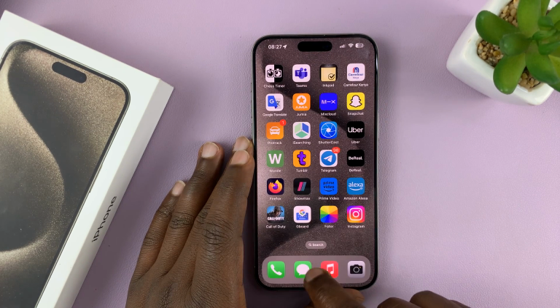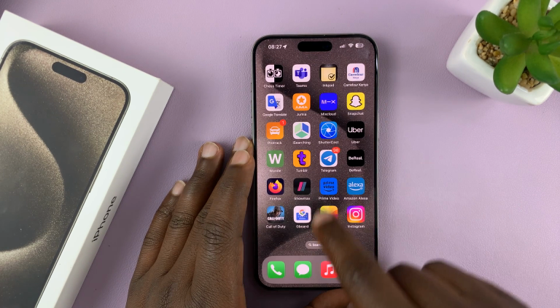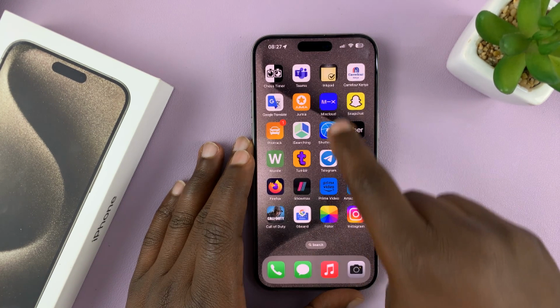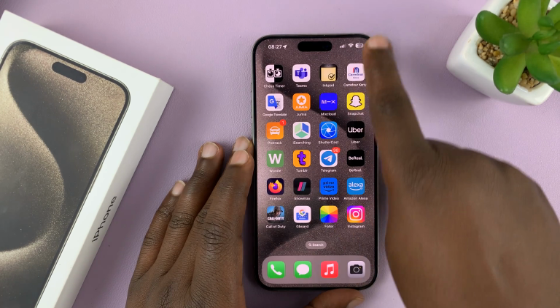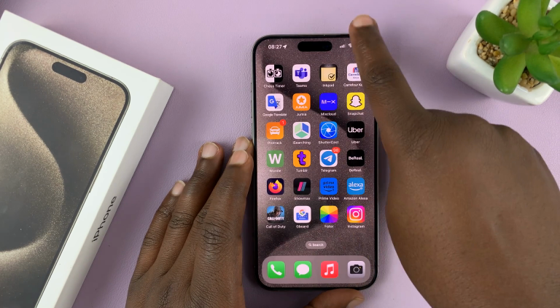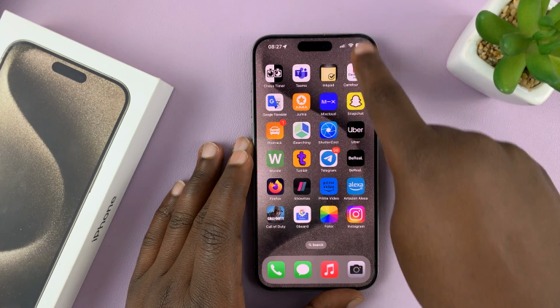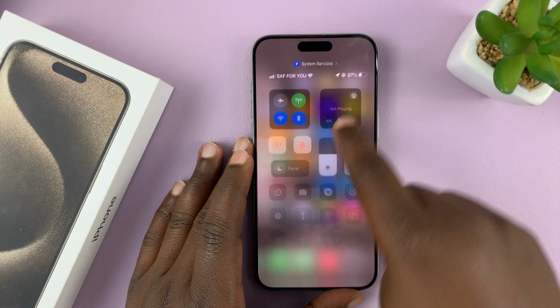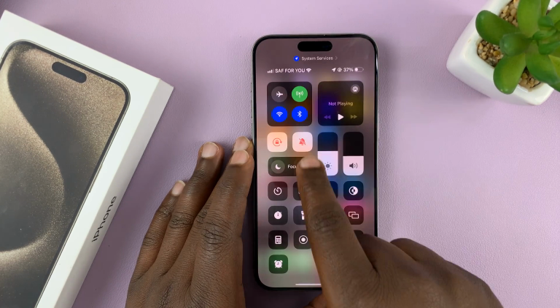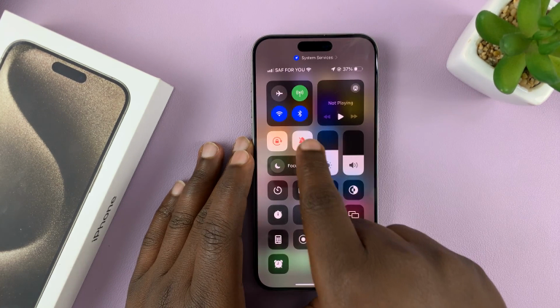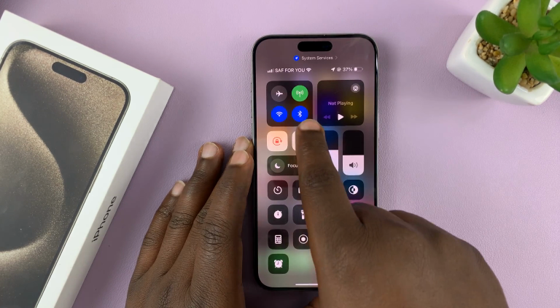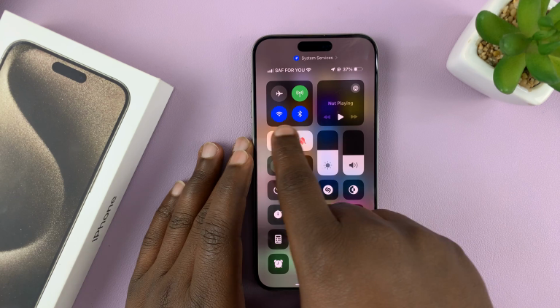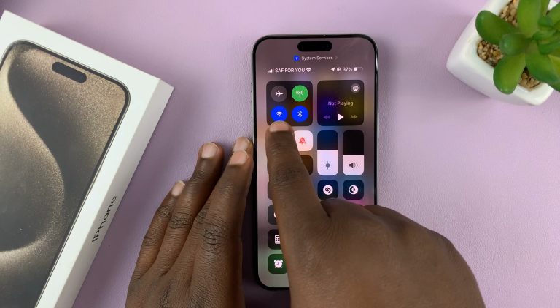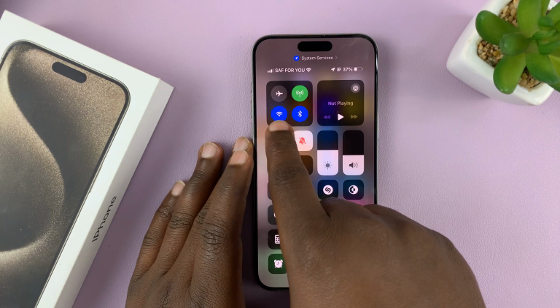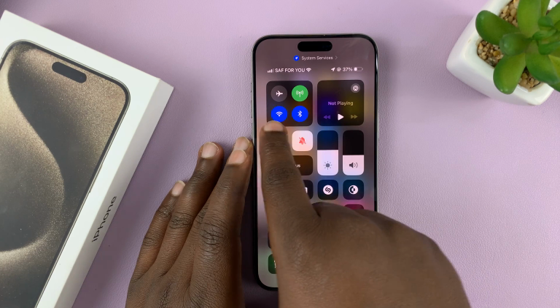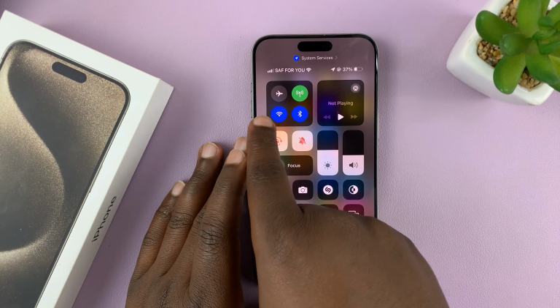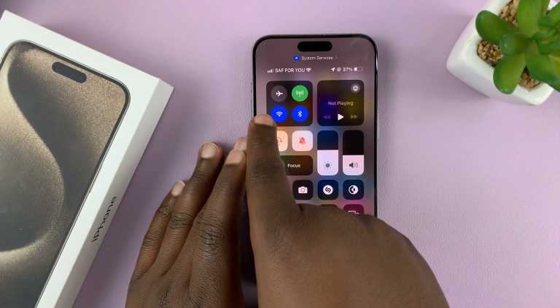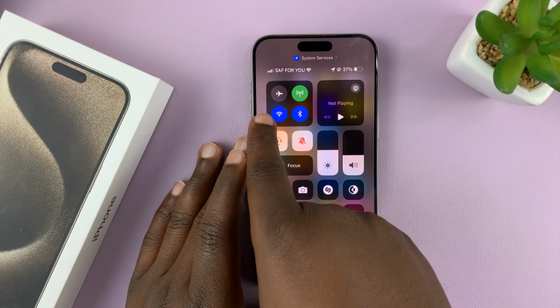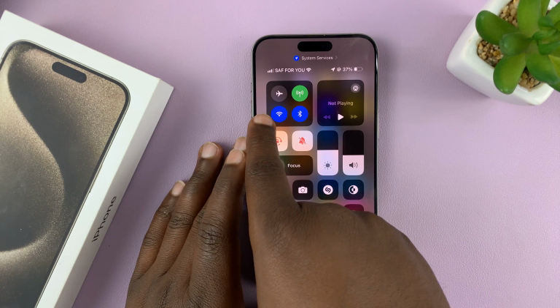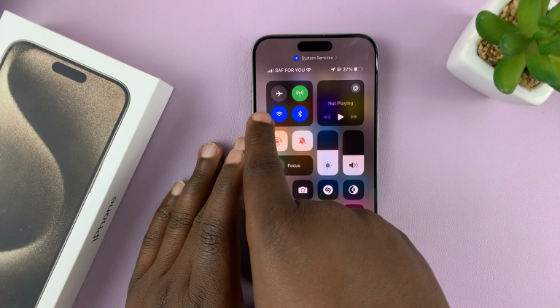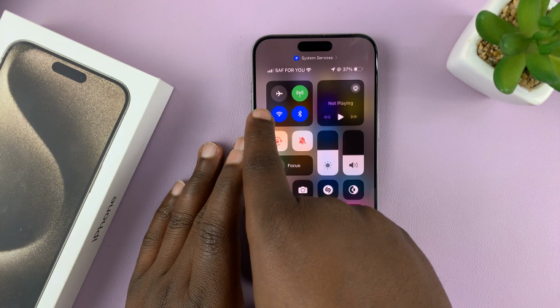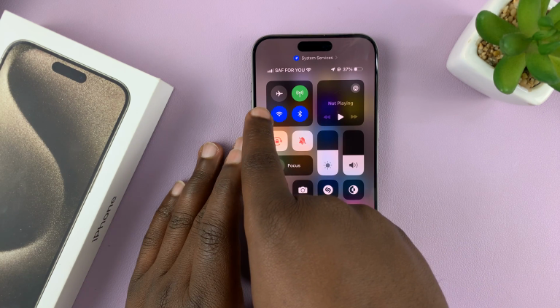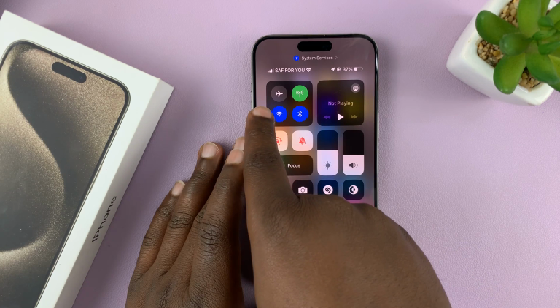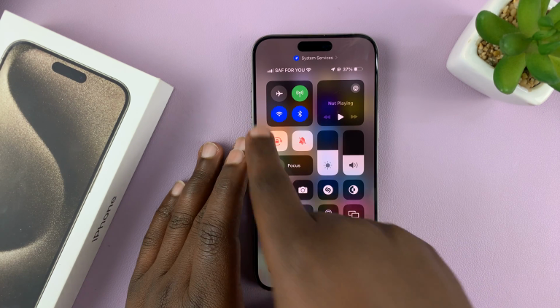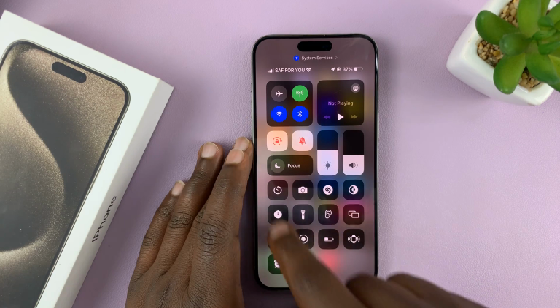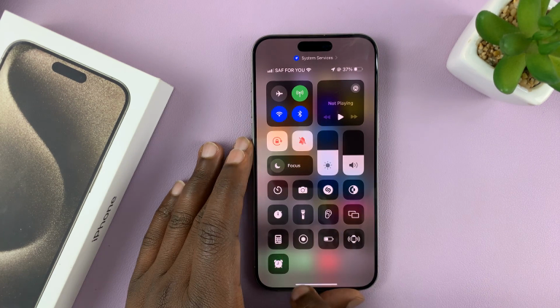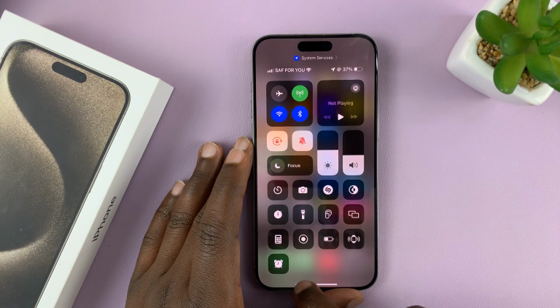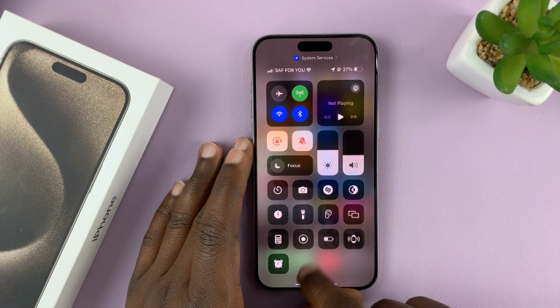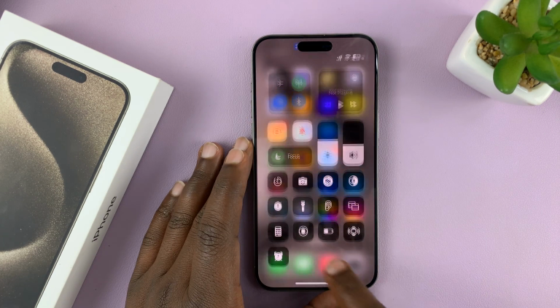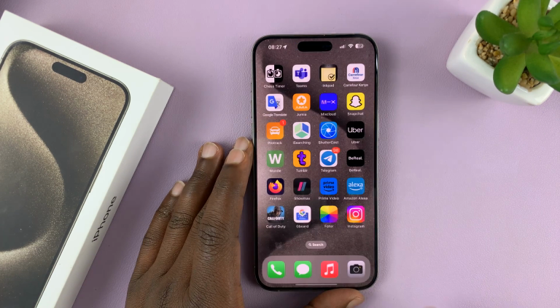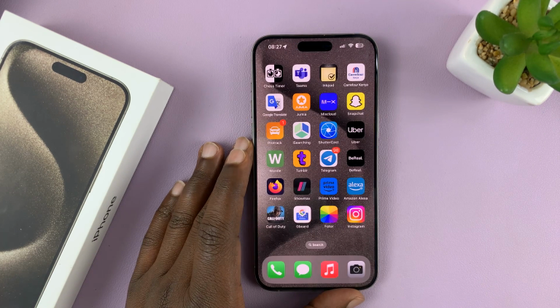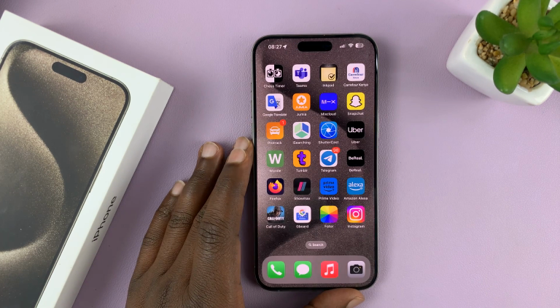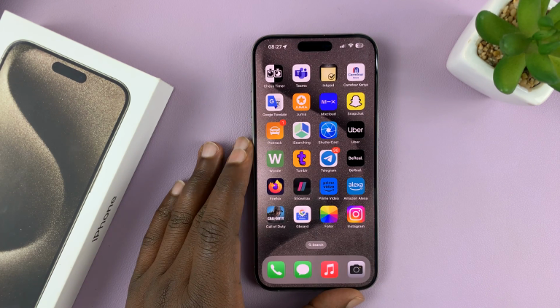So that means first you need an internet connection. Go ahead and connect your iPhone to a Wi-Fi network.